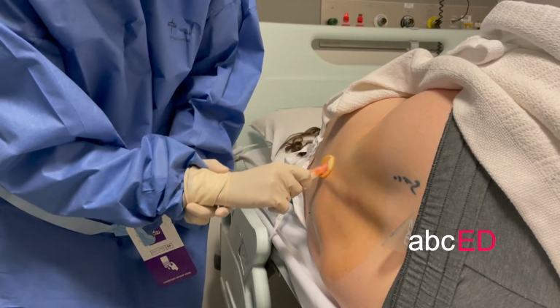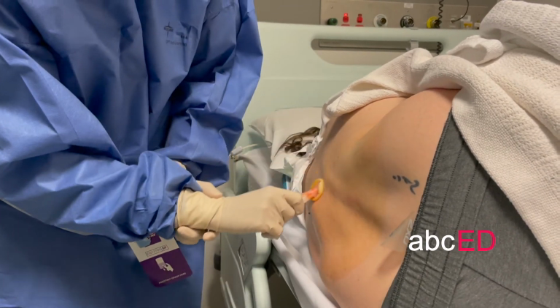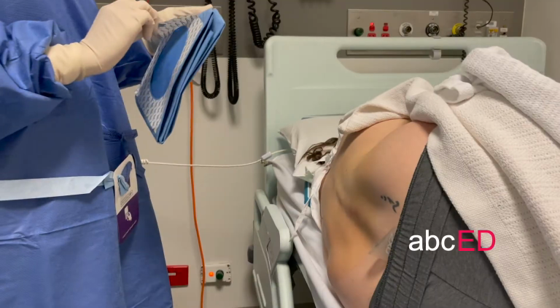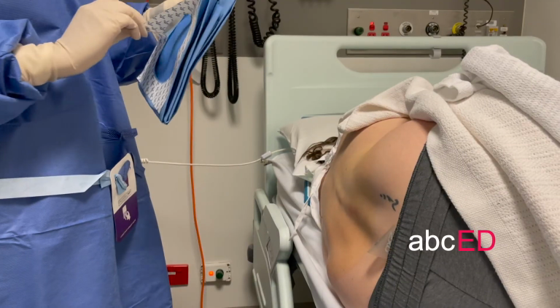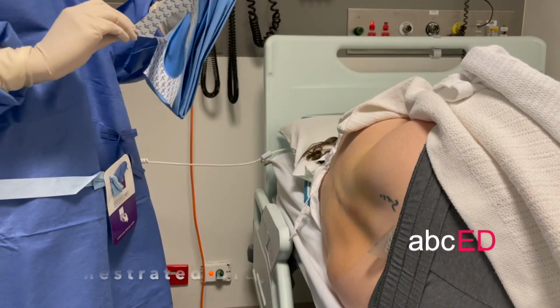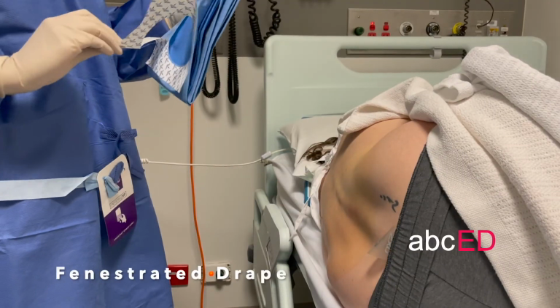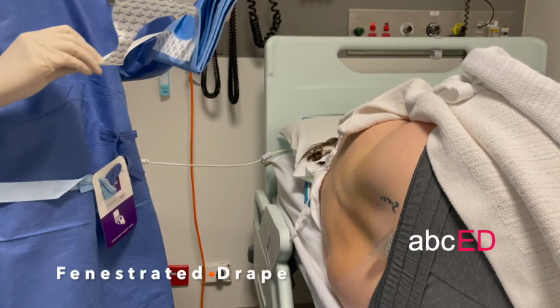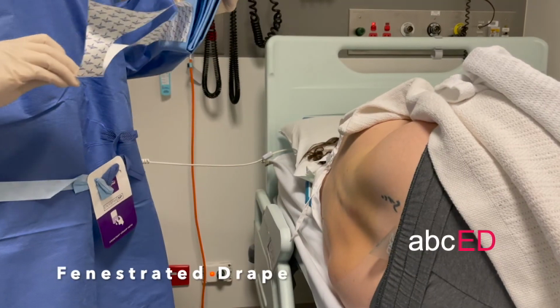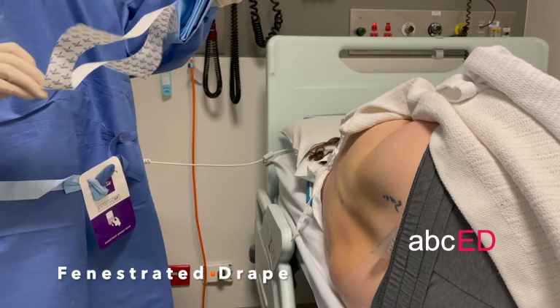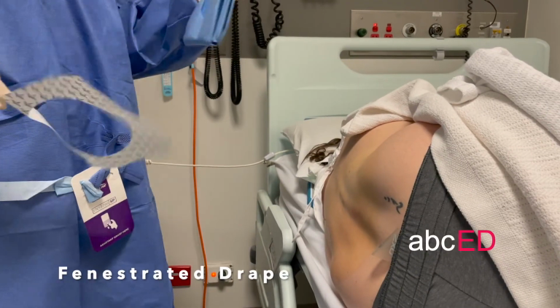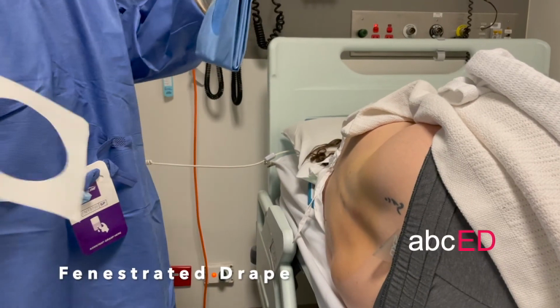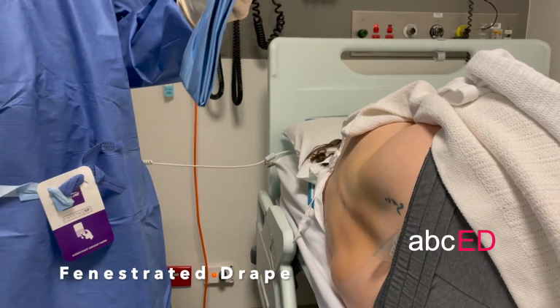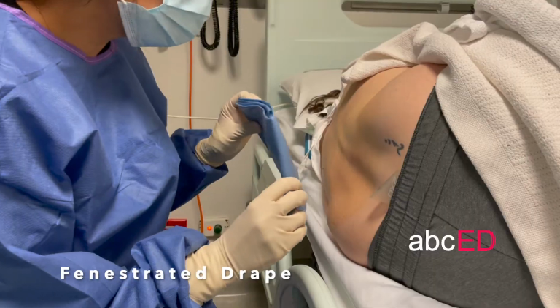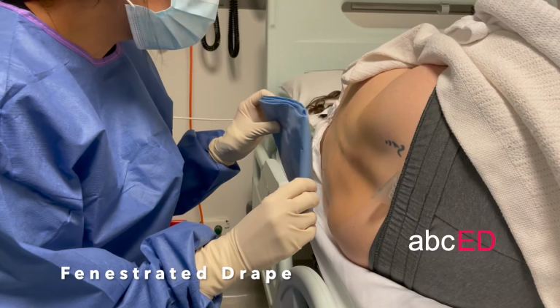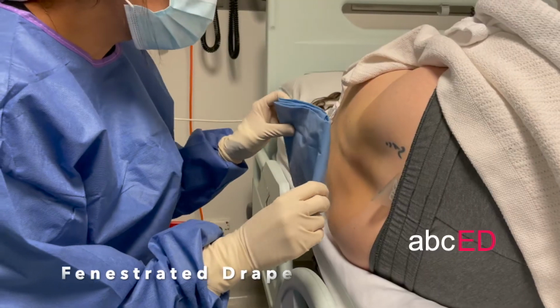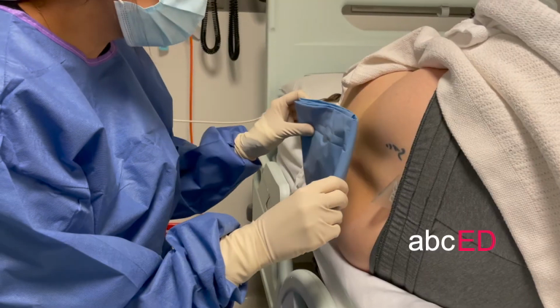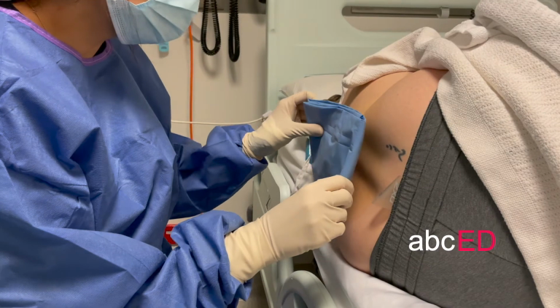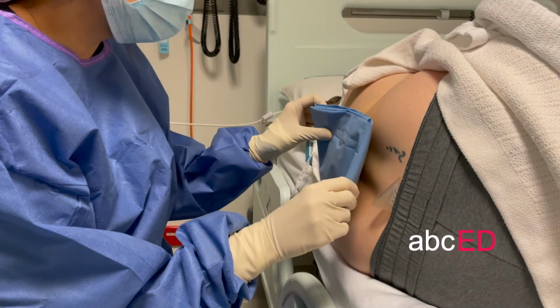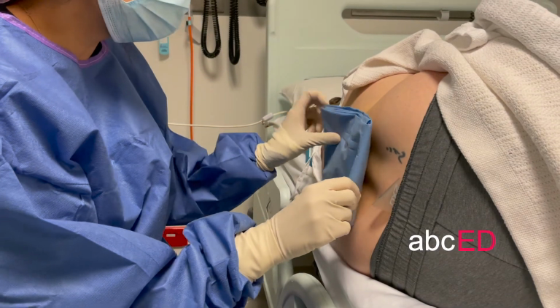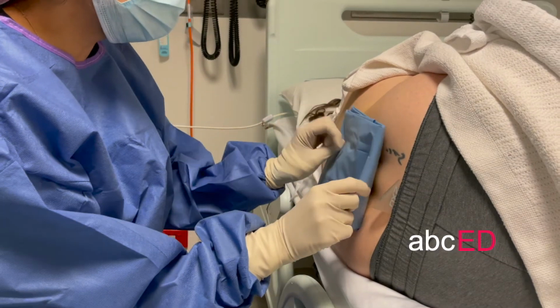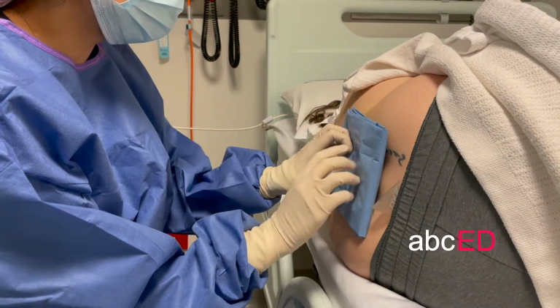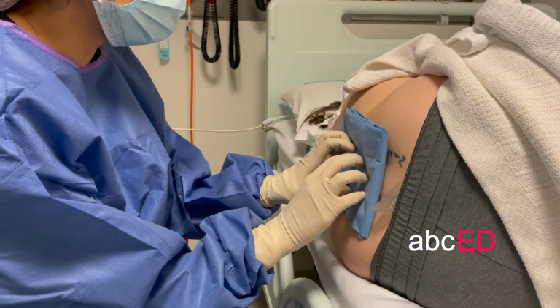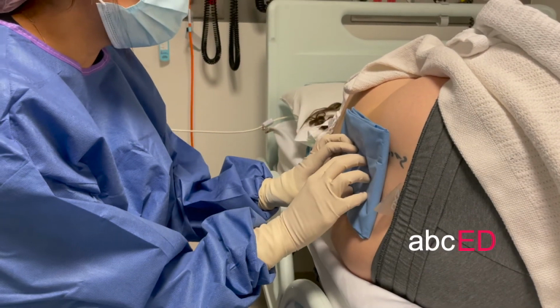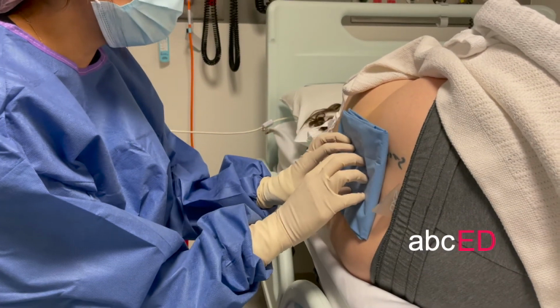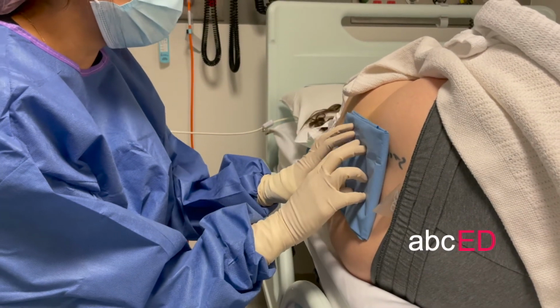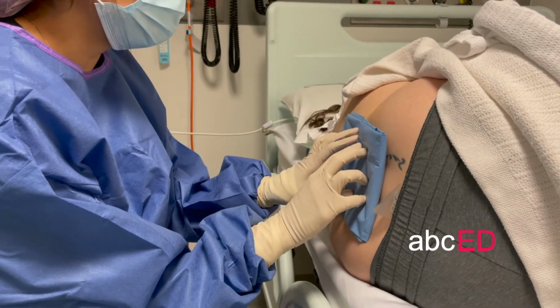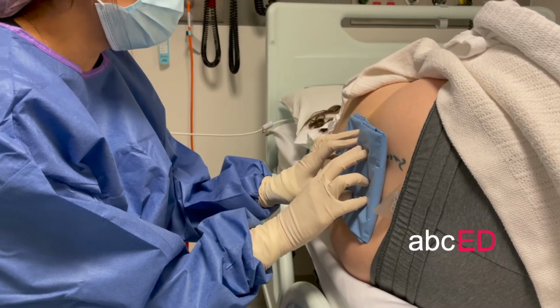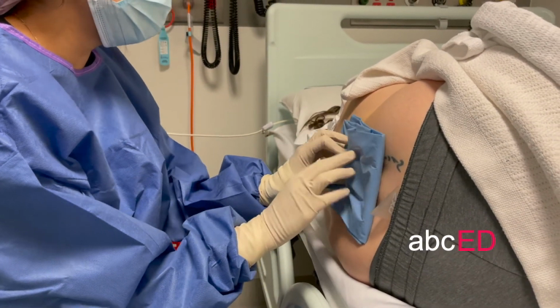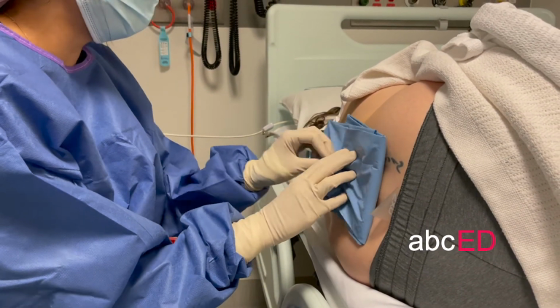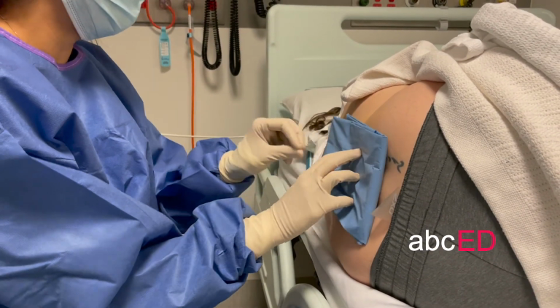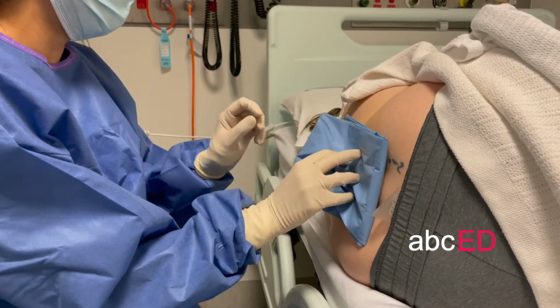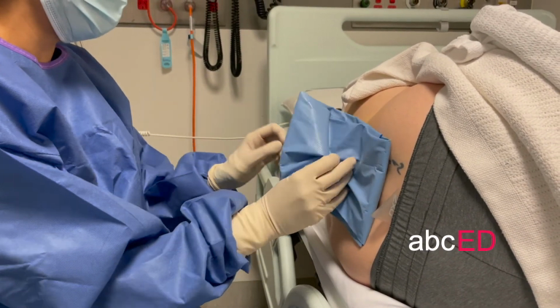The fenestrated drape is the best. Put the opening over the target area and then open the drape.